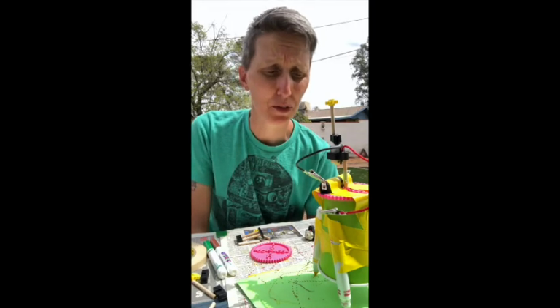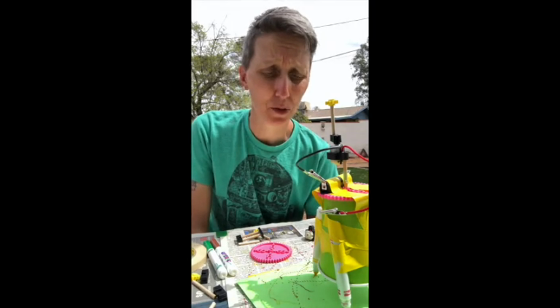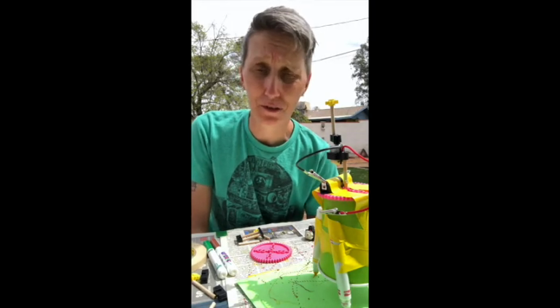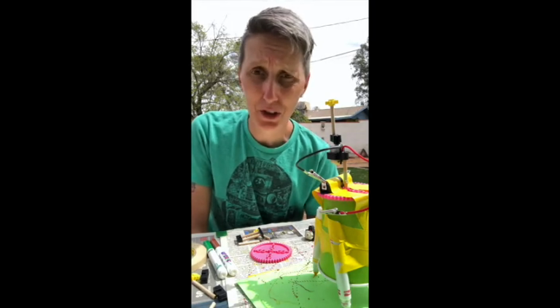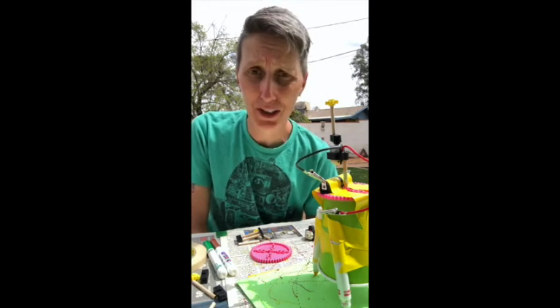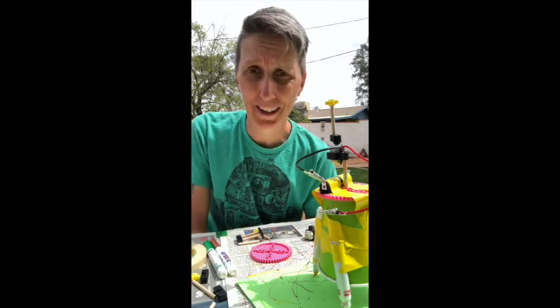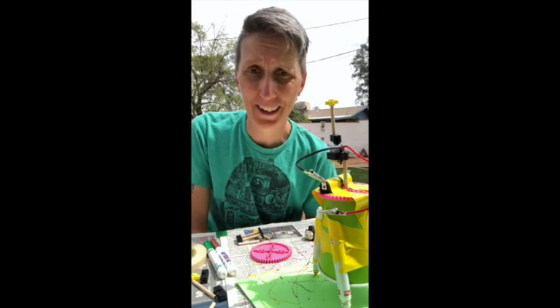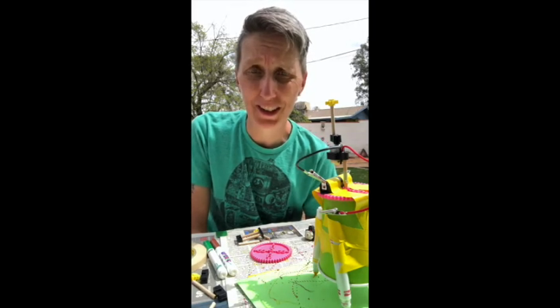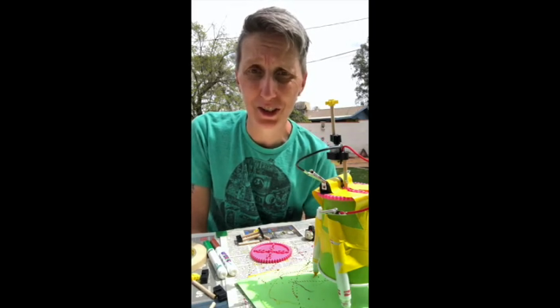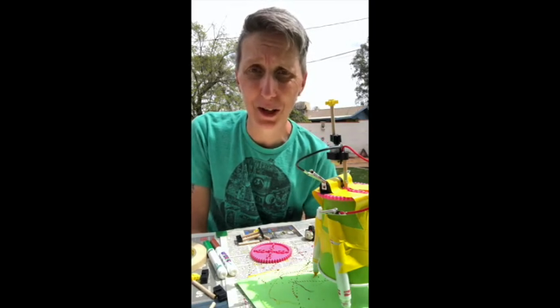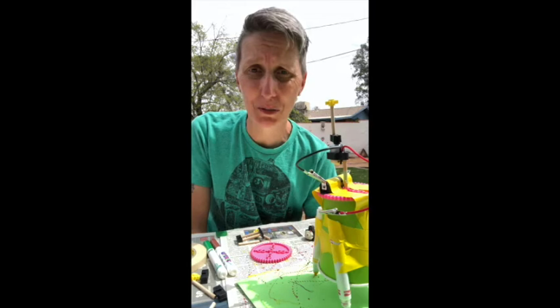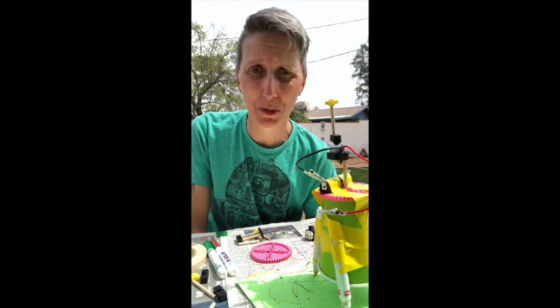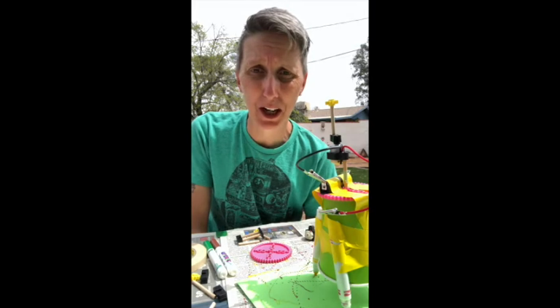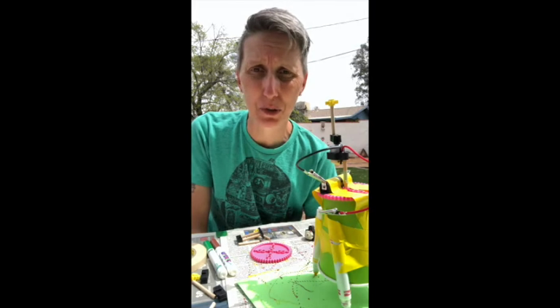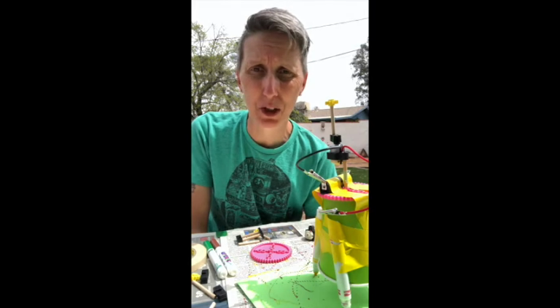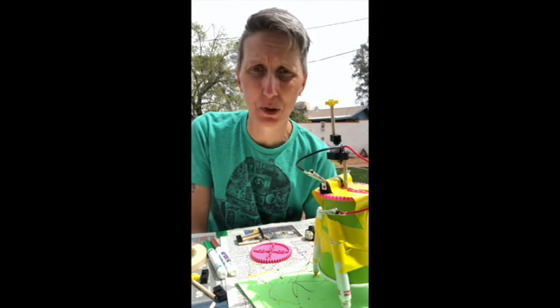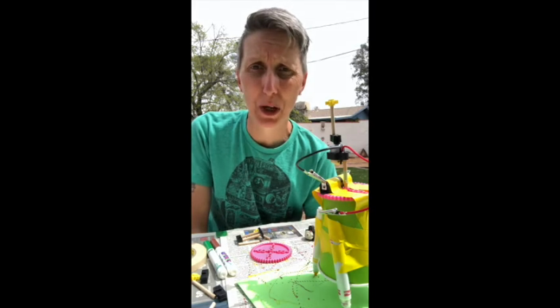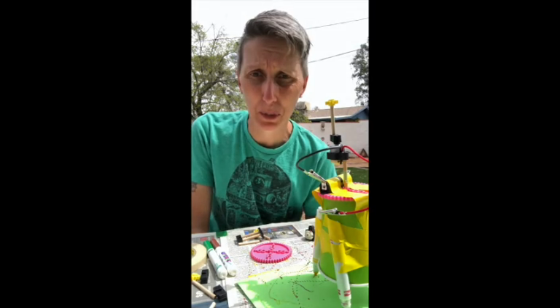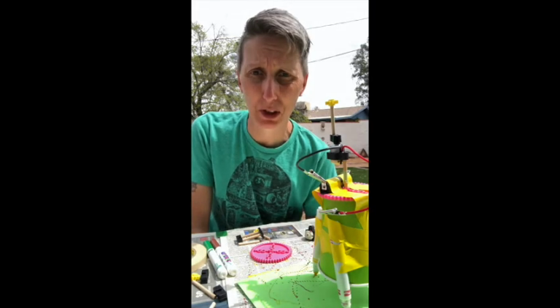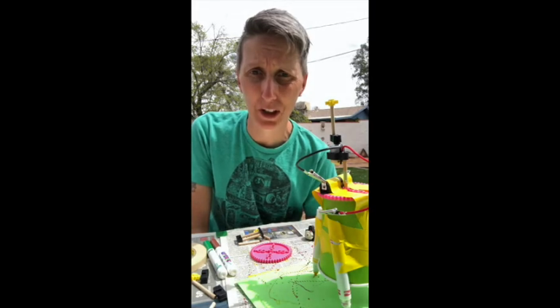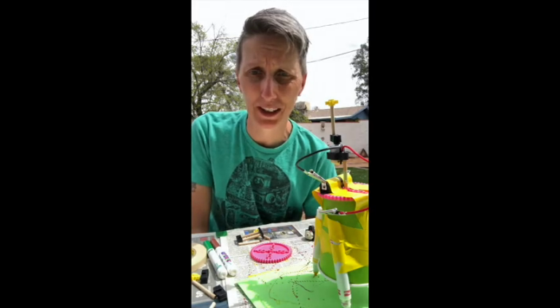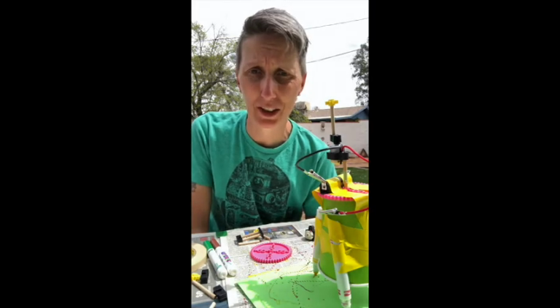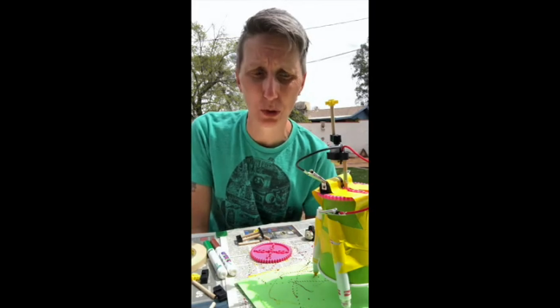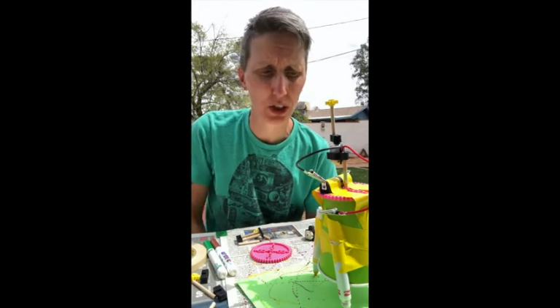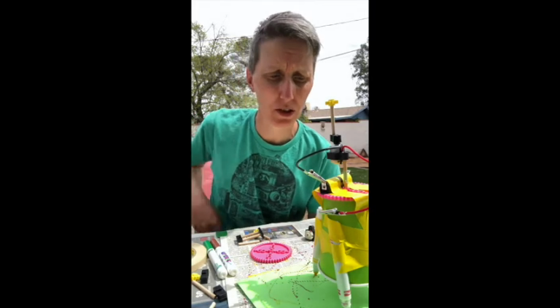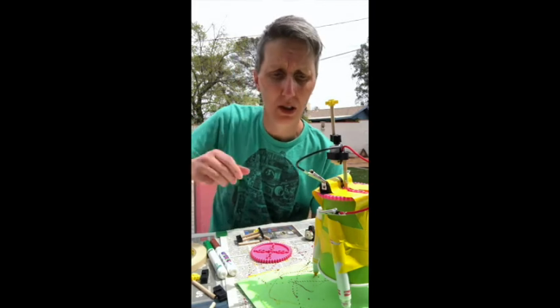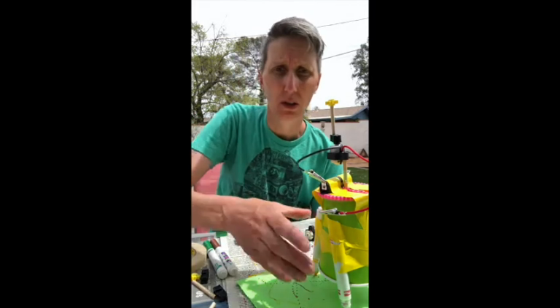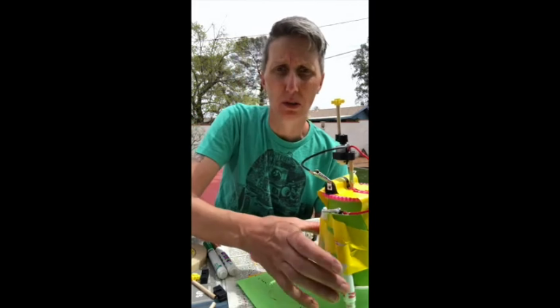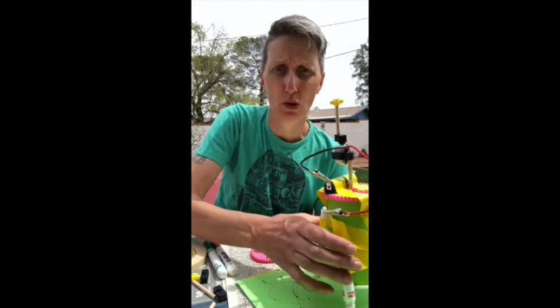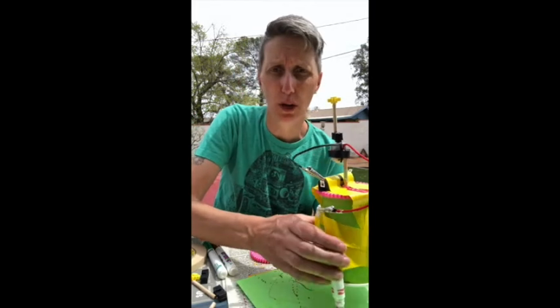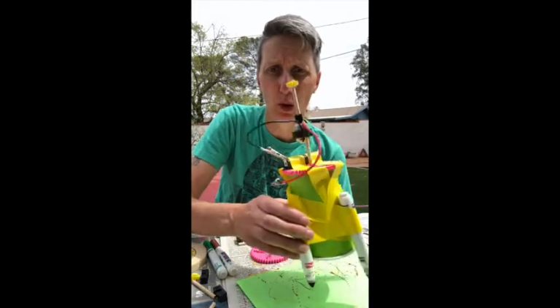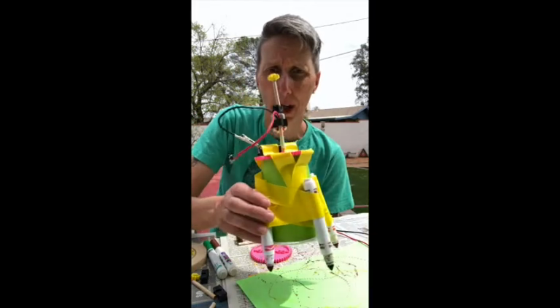For our first edition, I'm going to be bringing out one of our most popular art activities, which is the drawing robot.